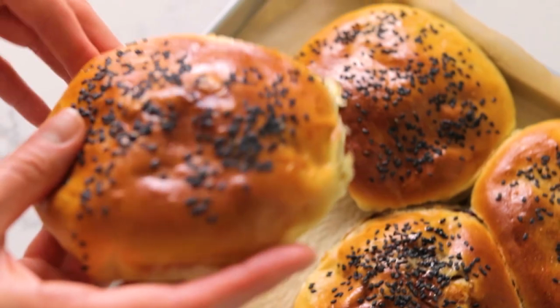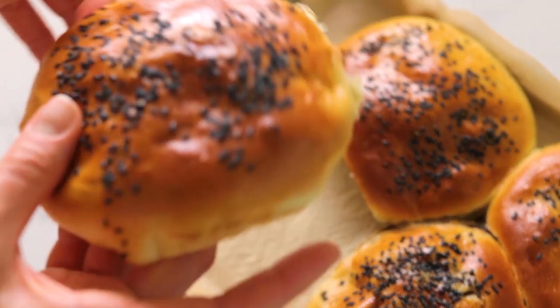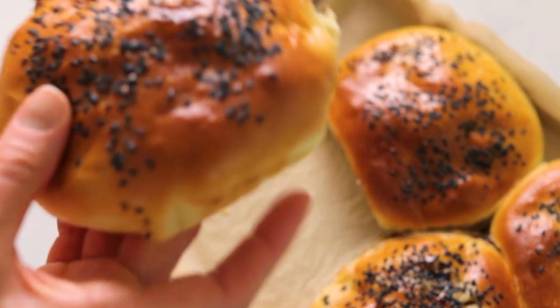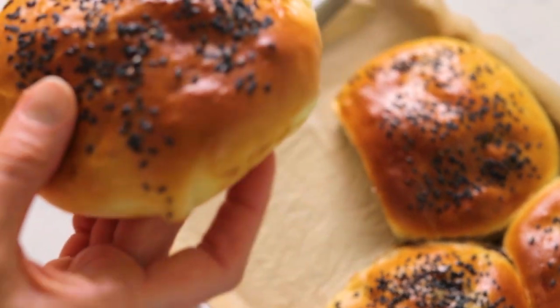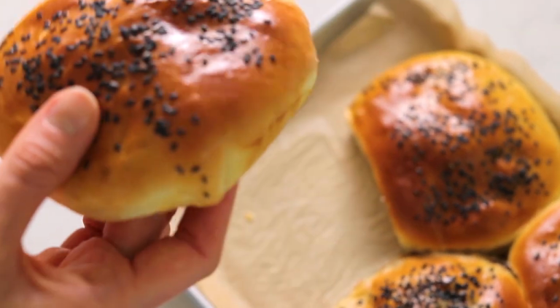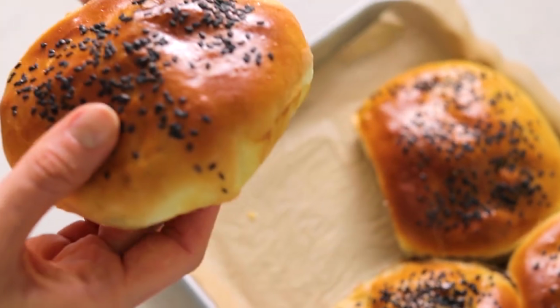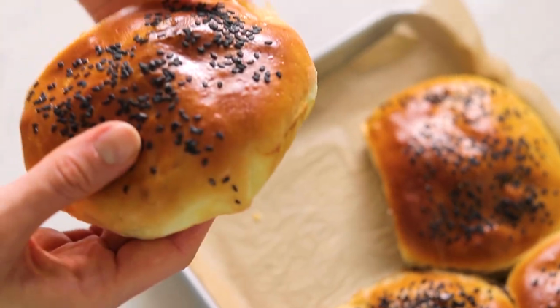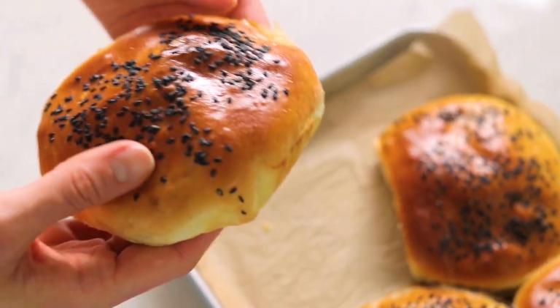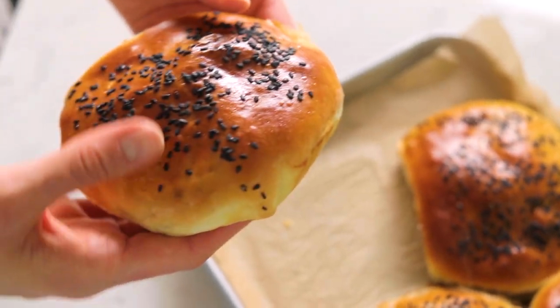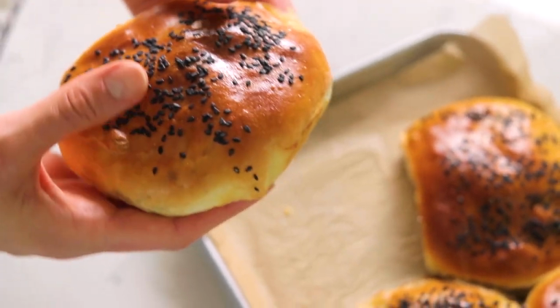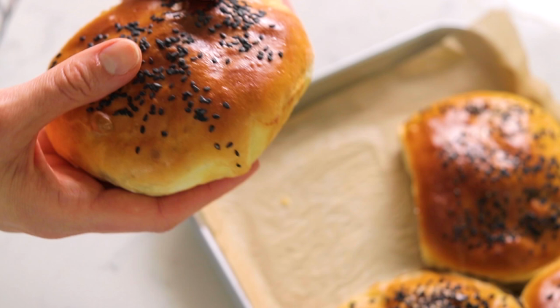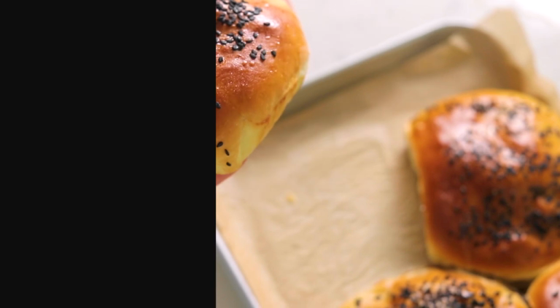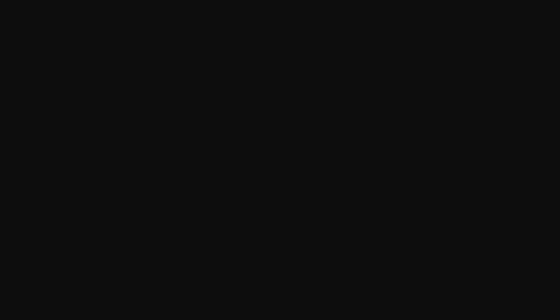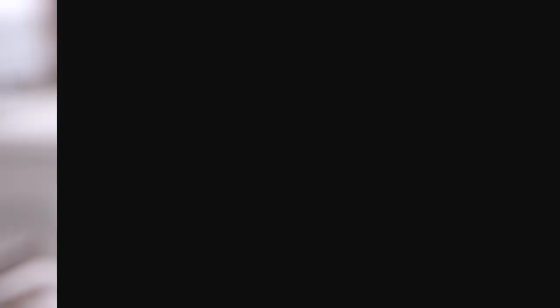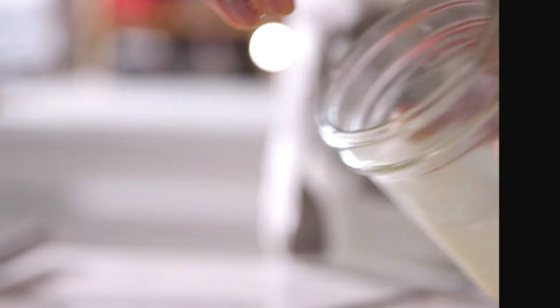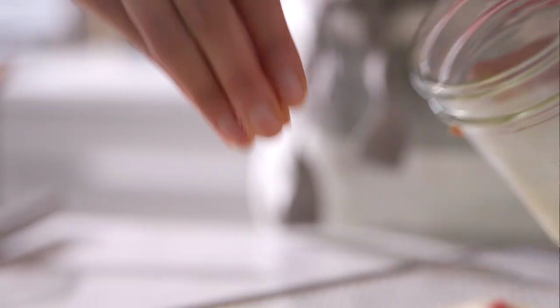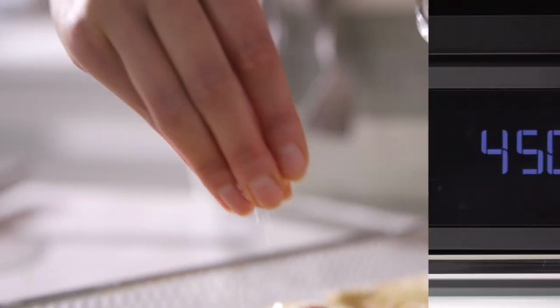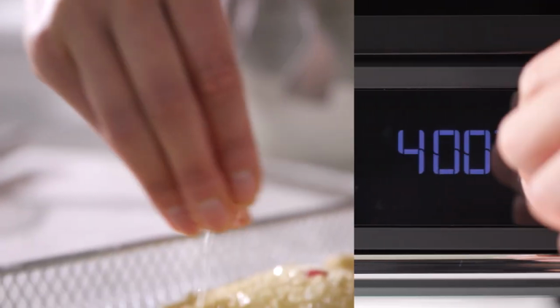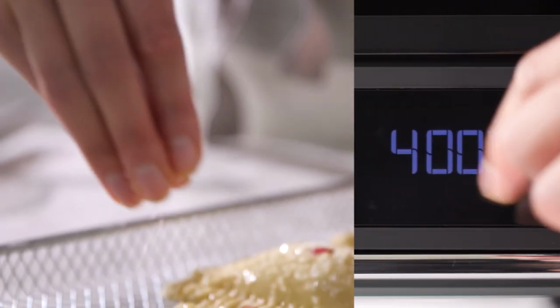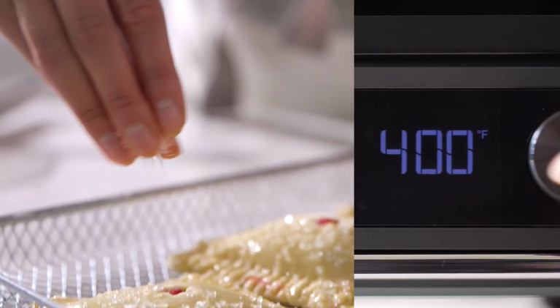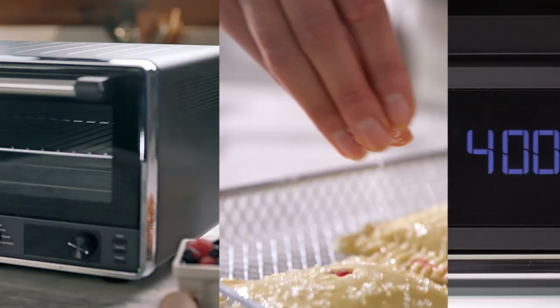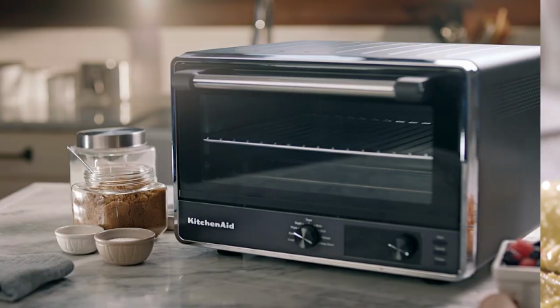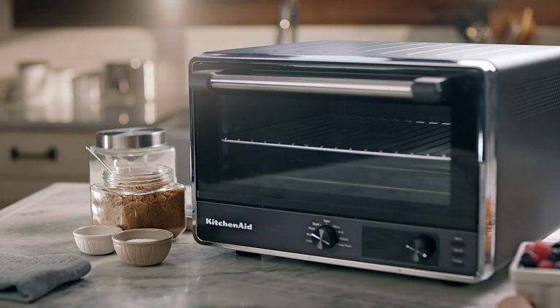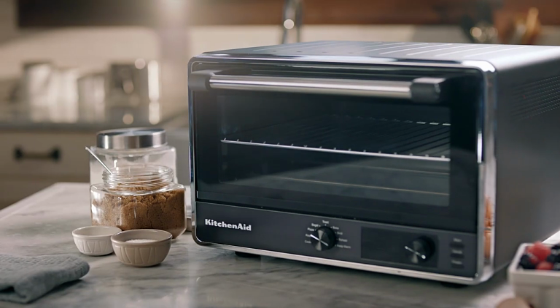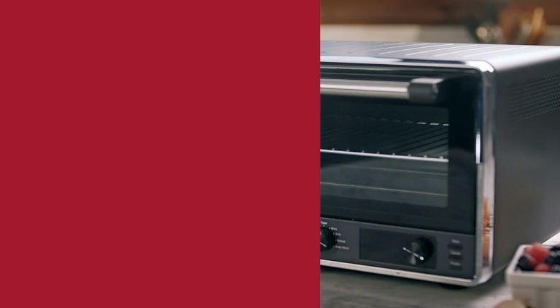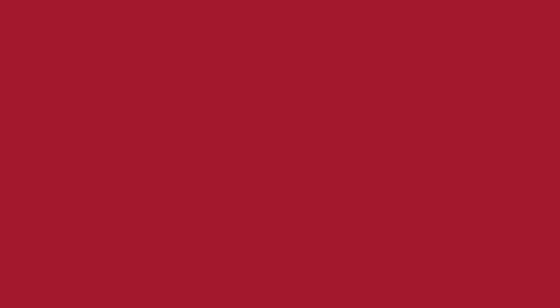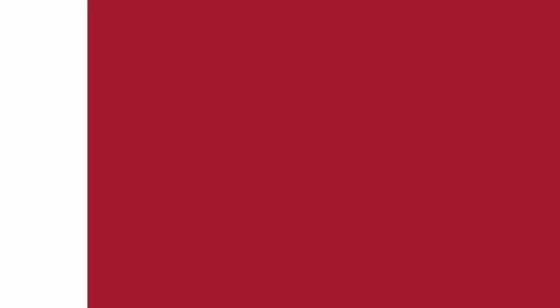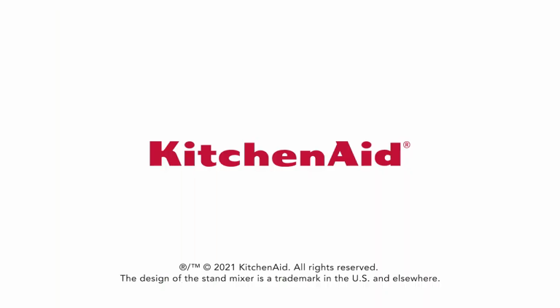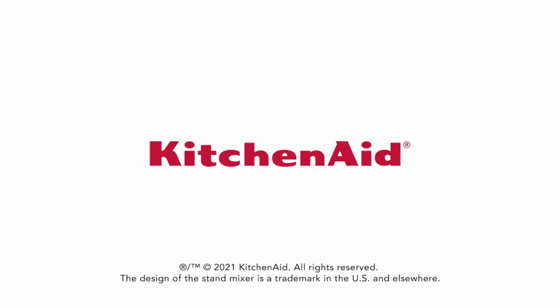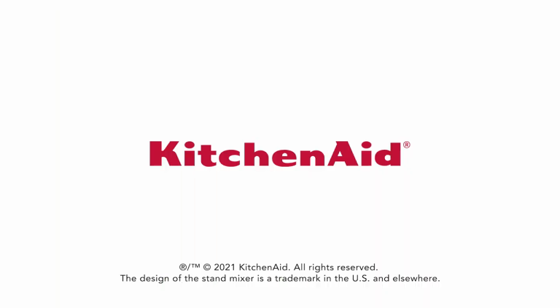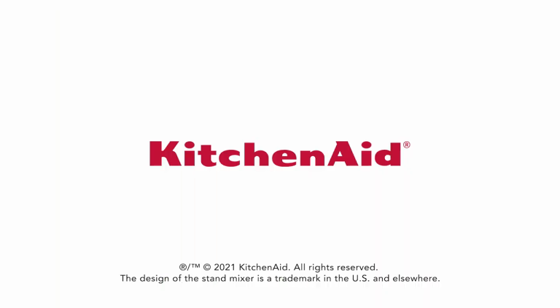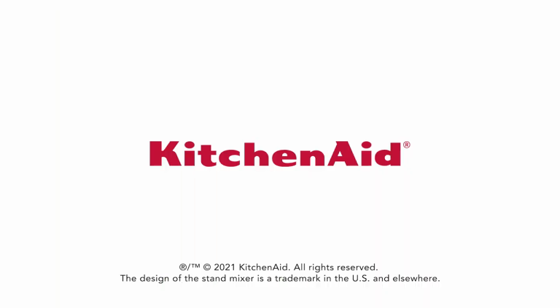Upgrade to a KitchenAid countertop oven. Explore these great options and more at KitchenAid.com.